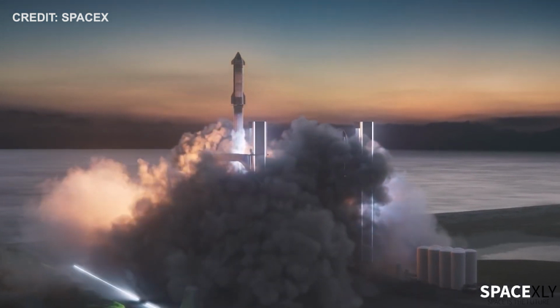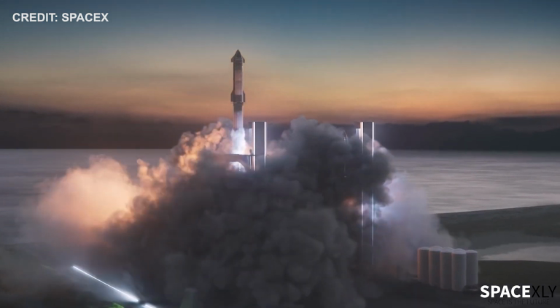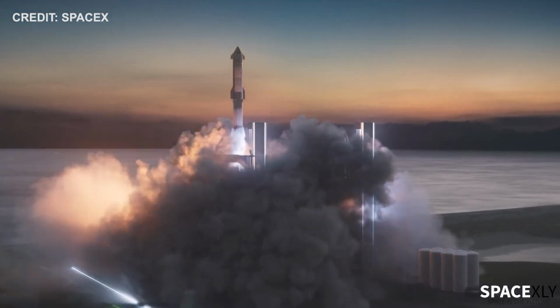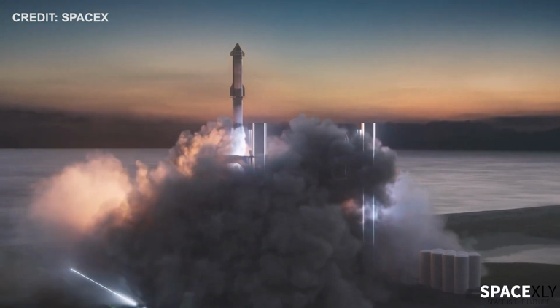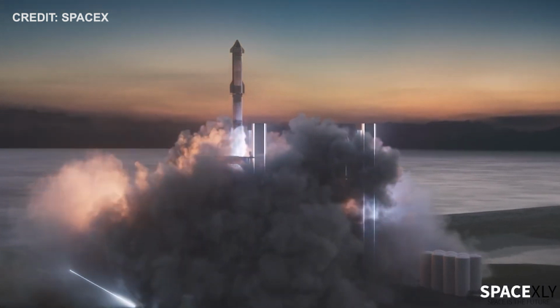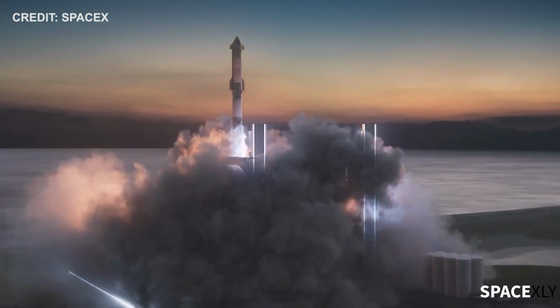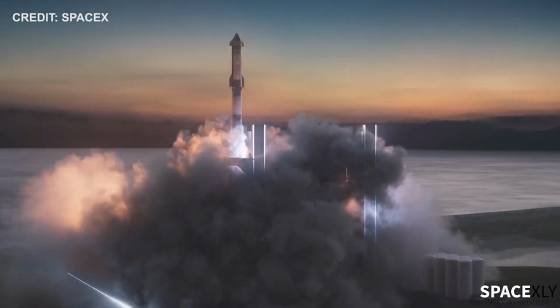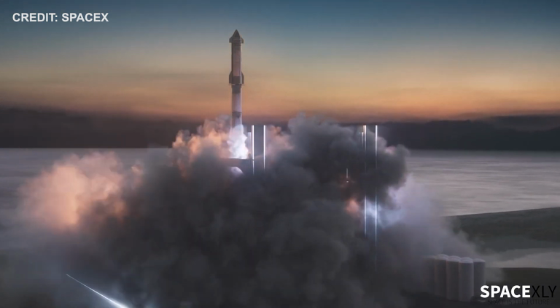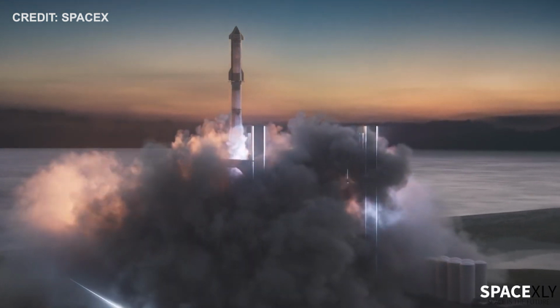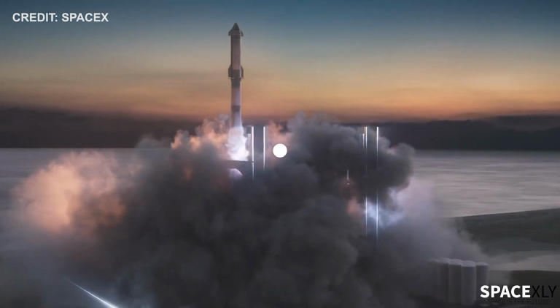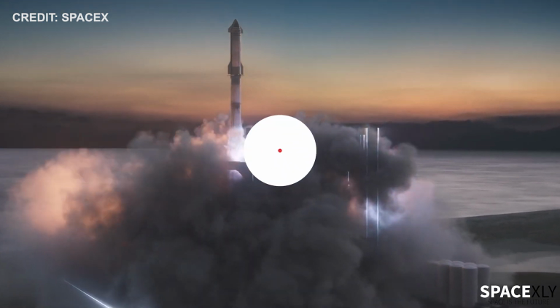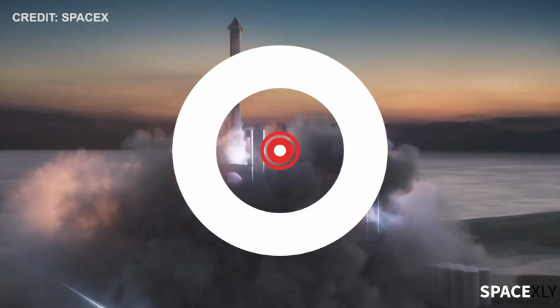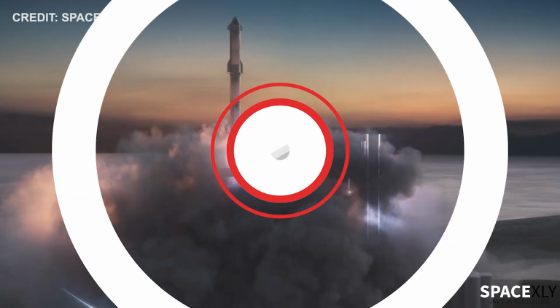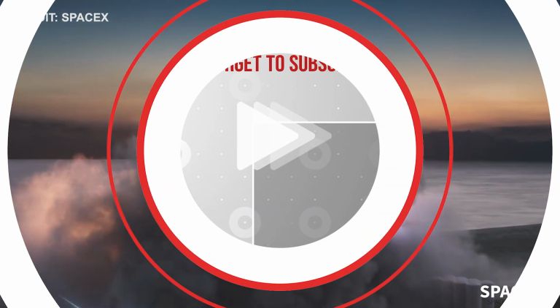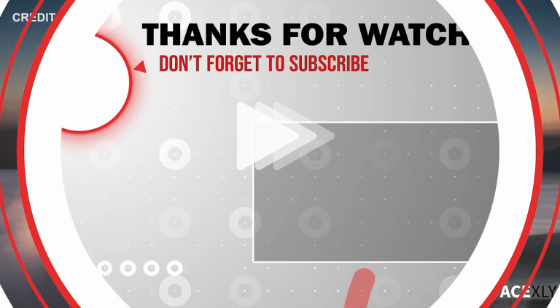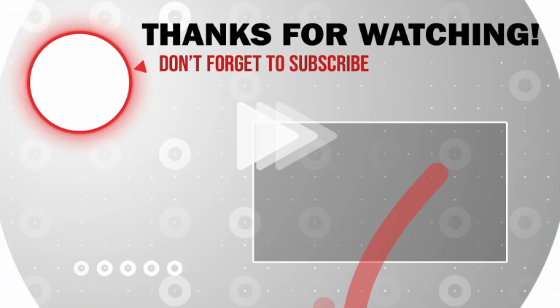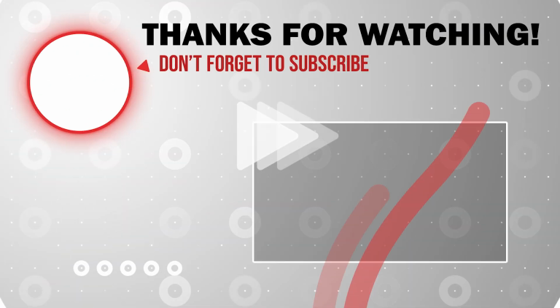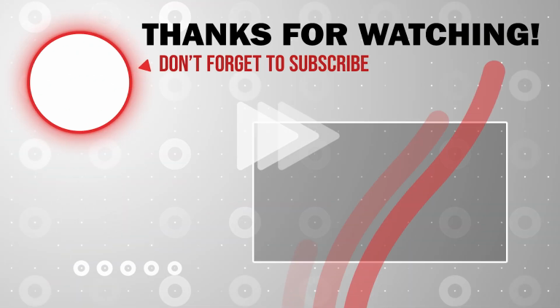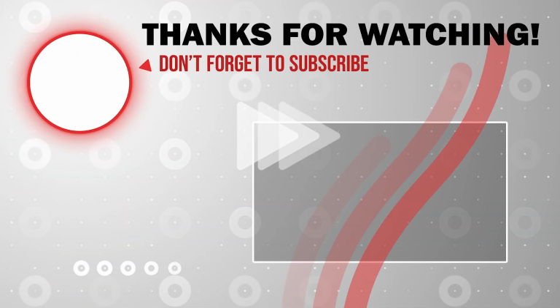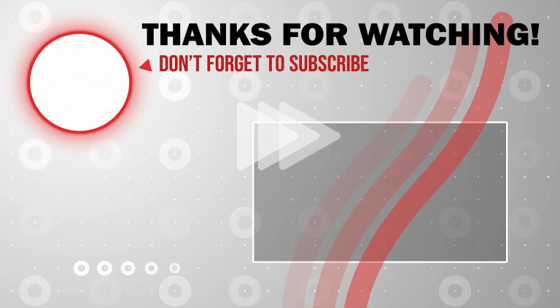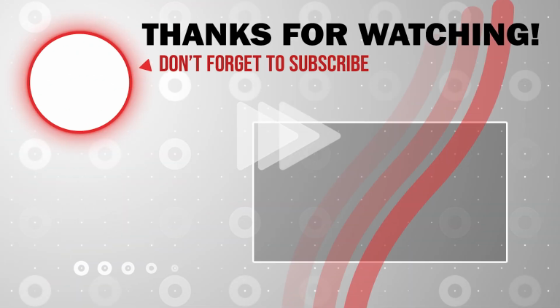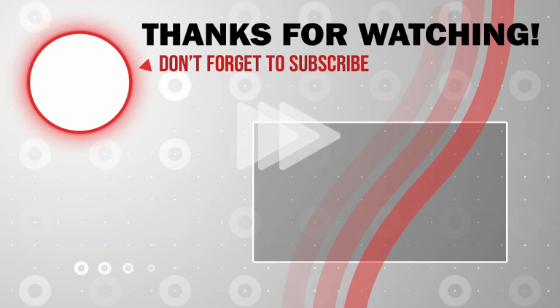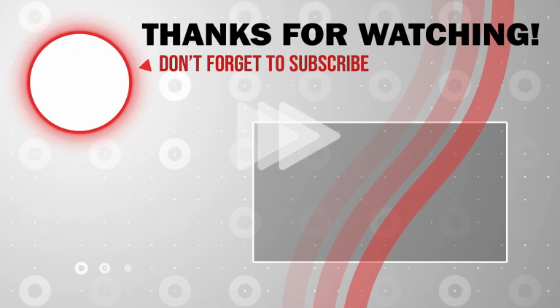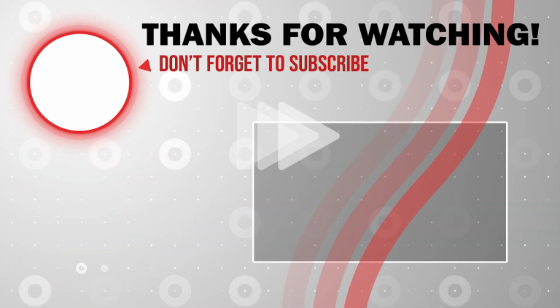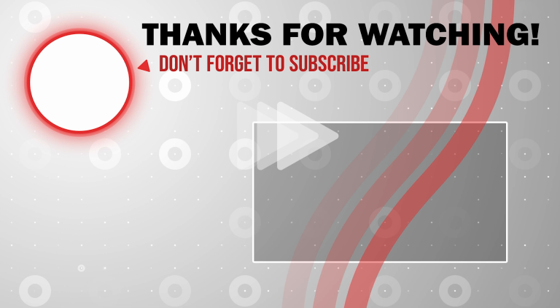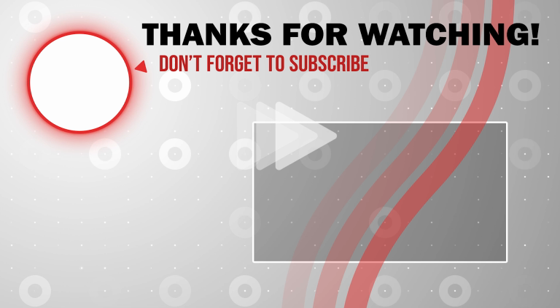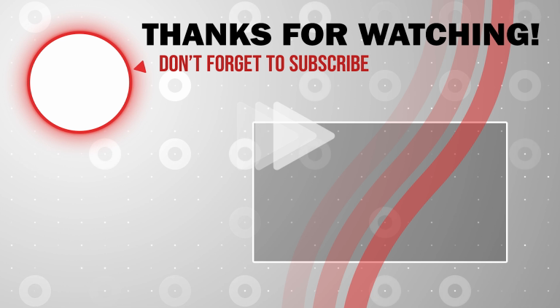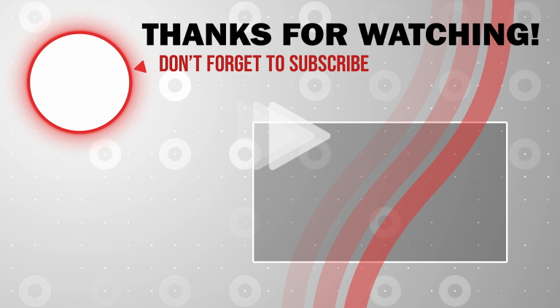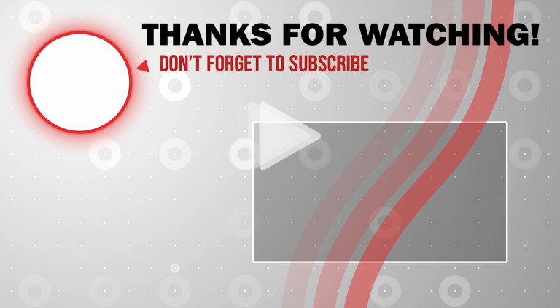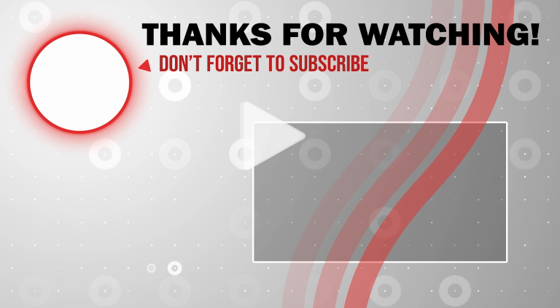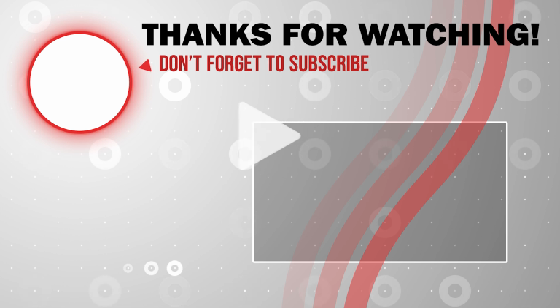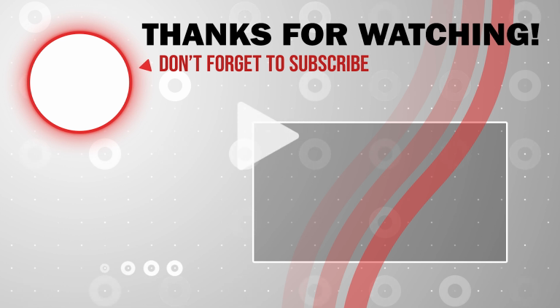Well, that is it for this video. I hope you enjoyed it as much as I did. Thank you for watching.